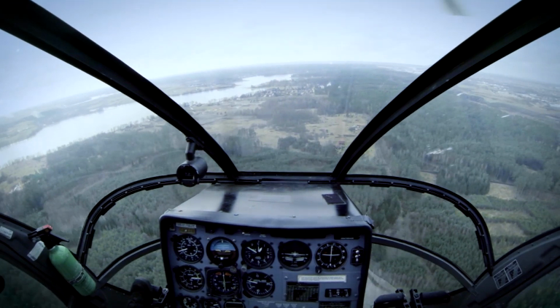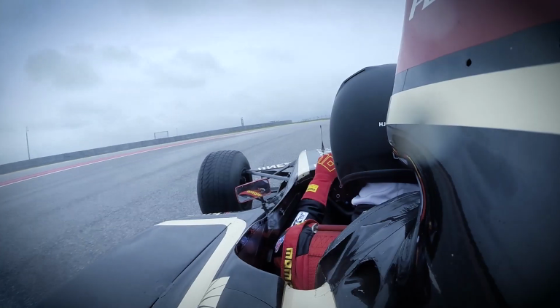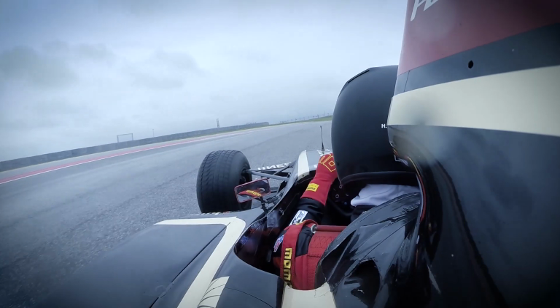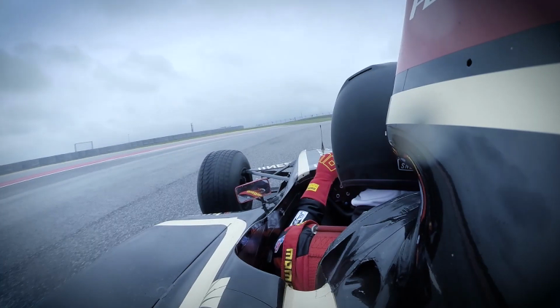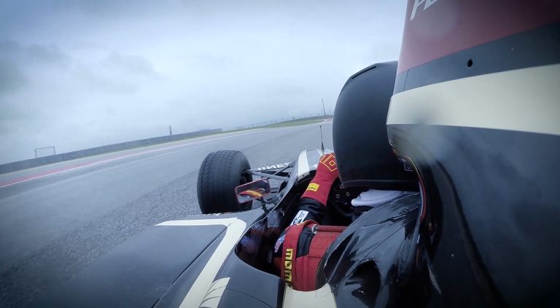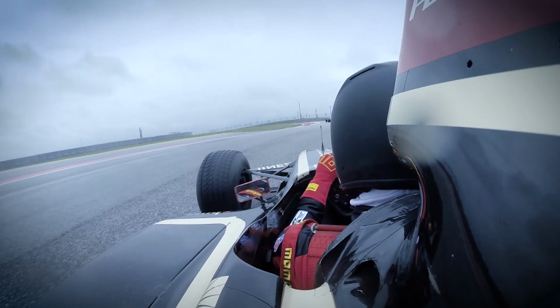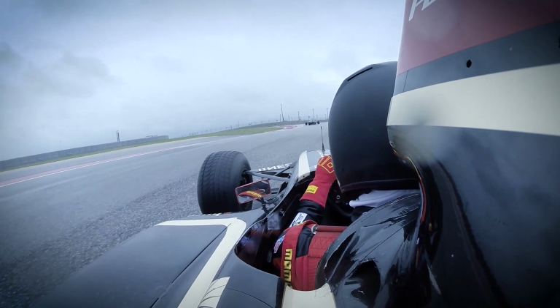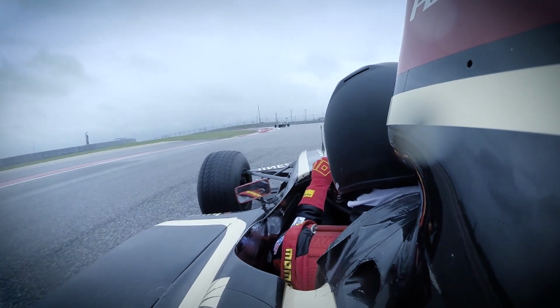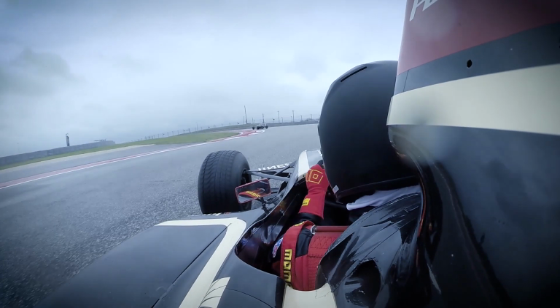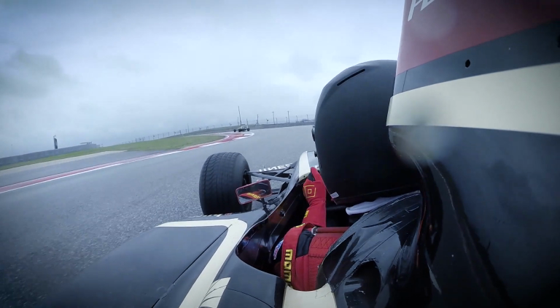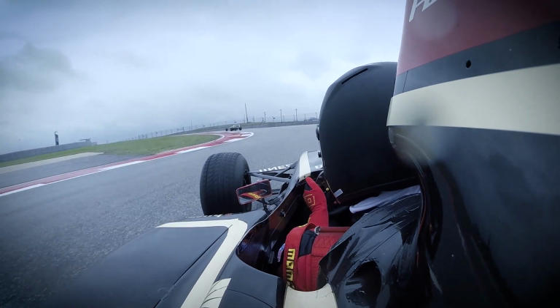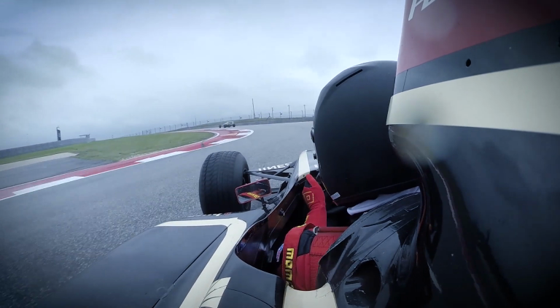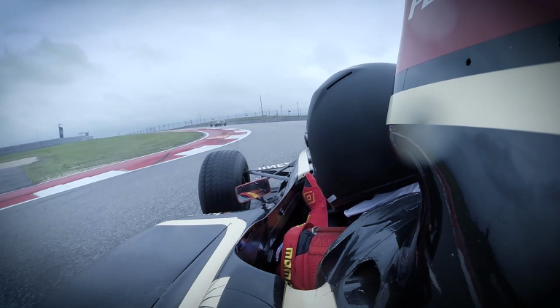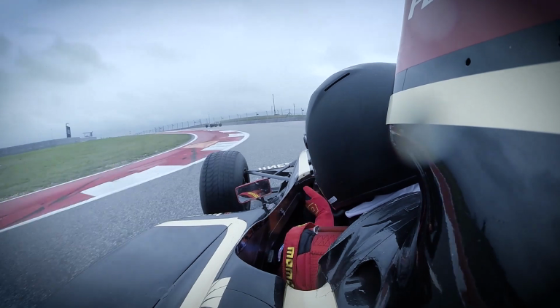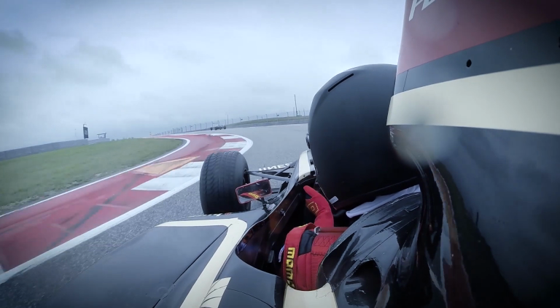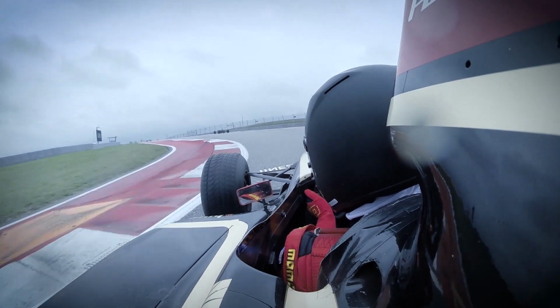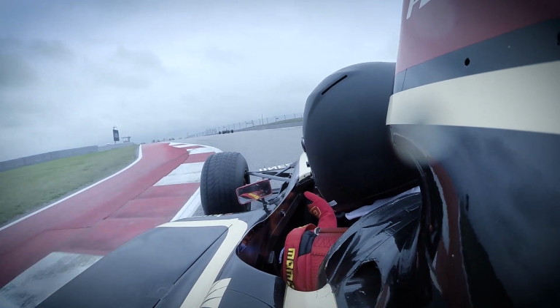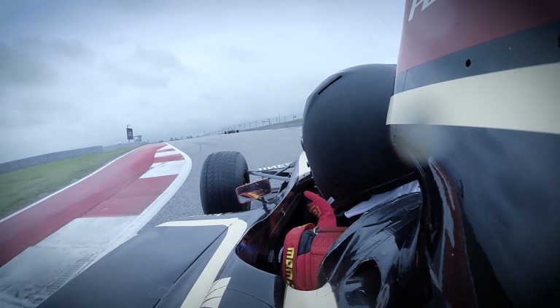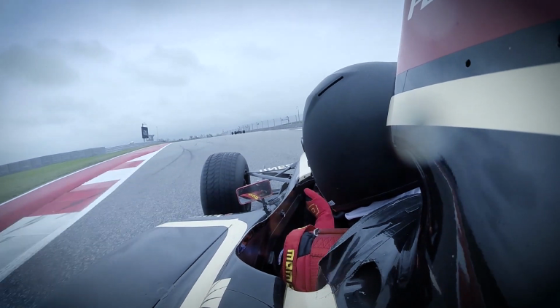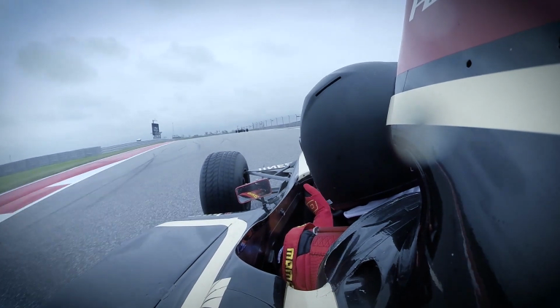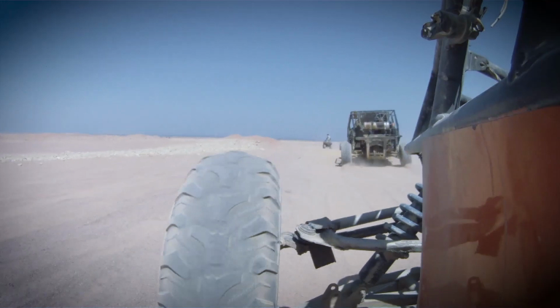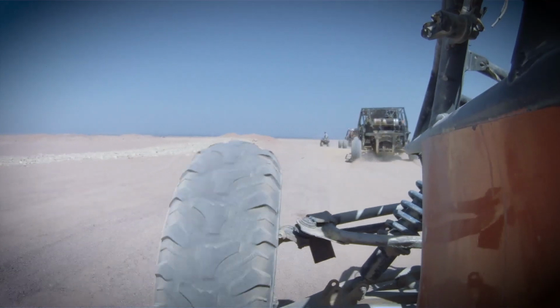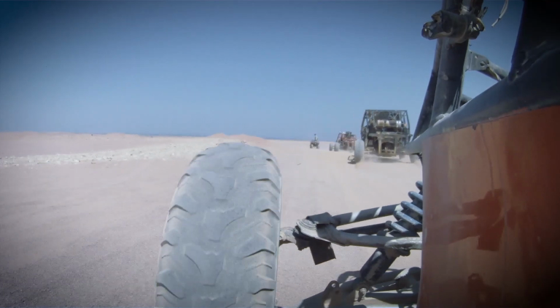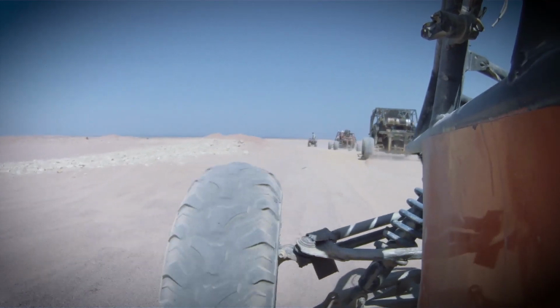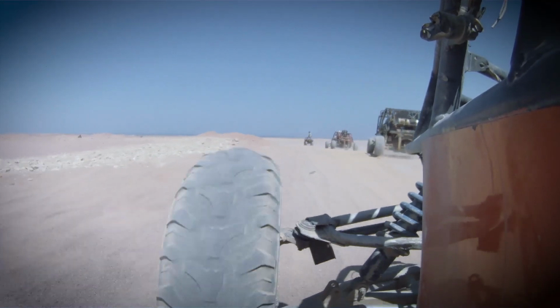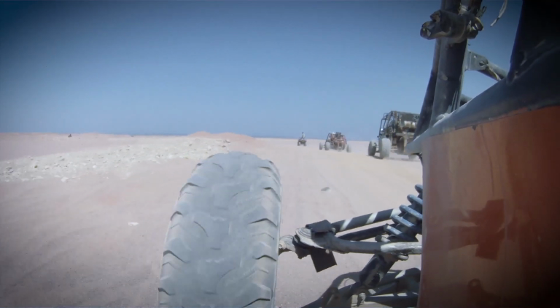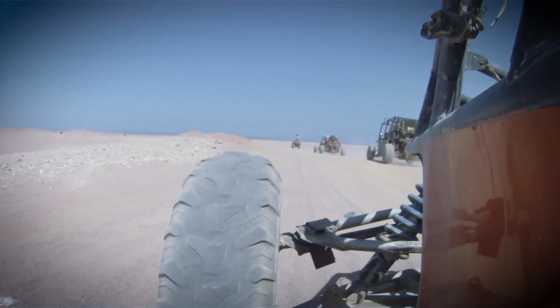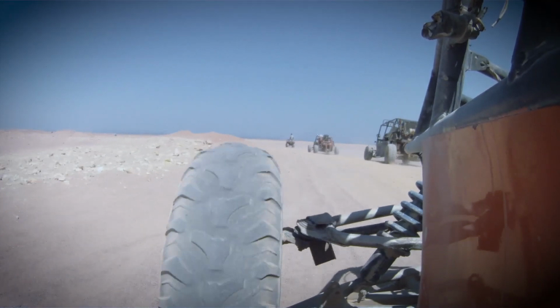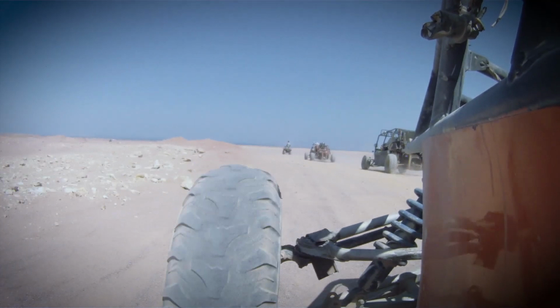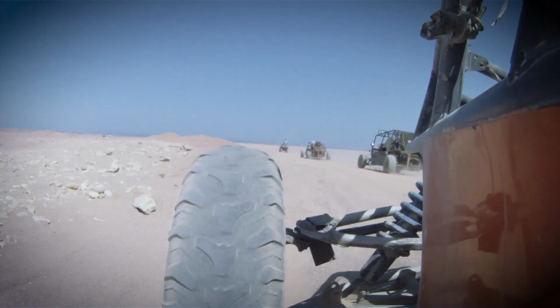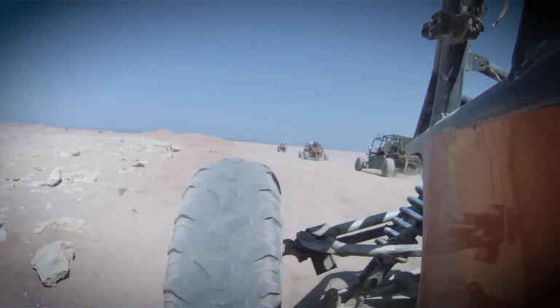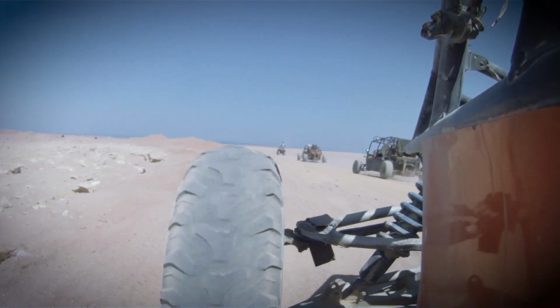On ground vehicles it can be used for high performance cornering, ride control, and in off-road vehicles.